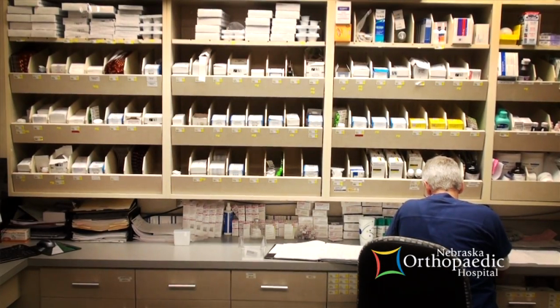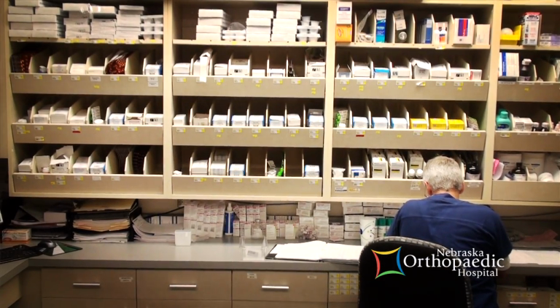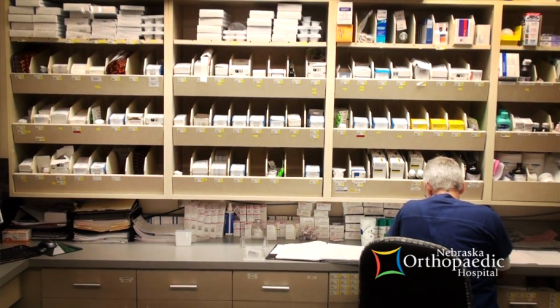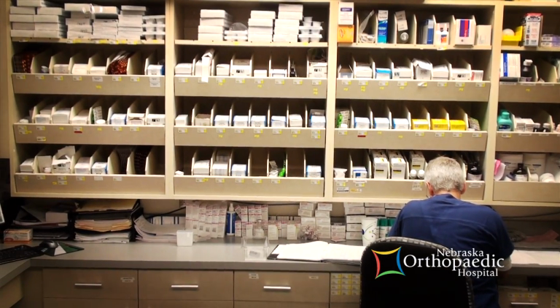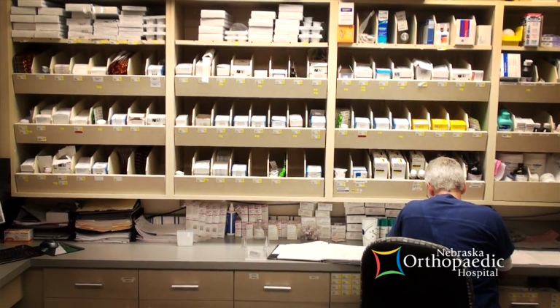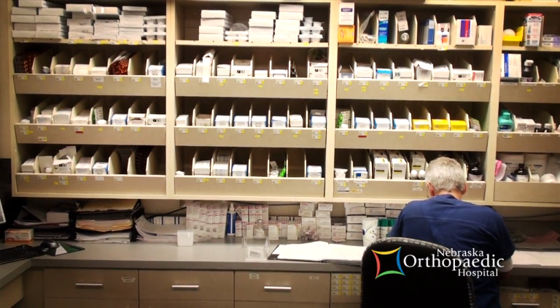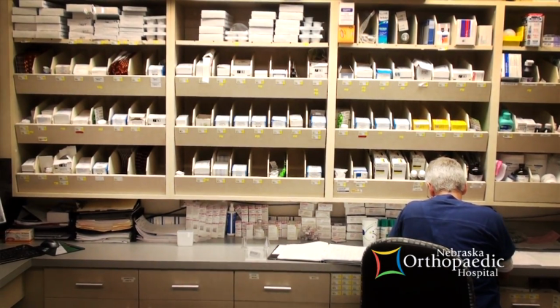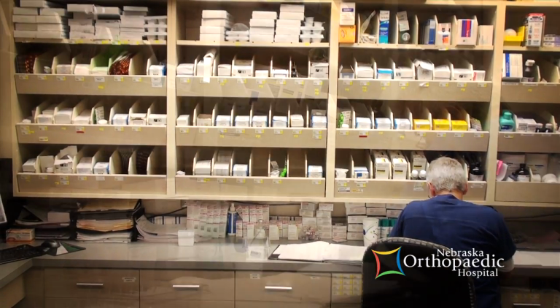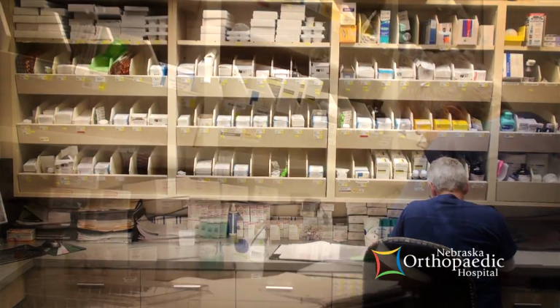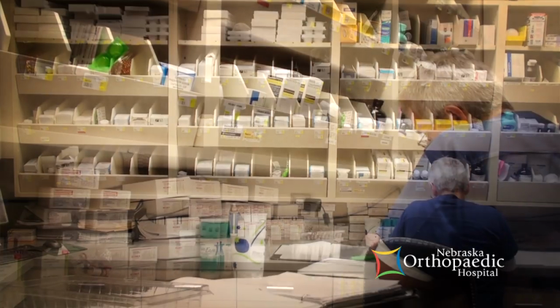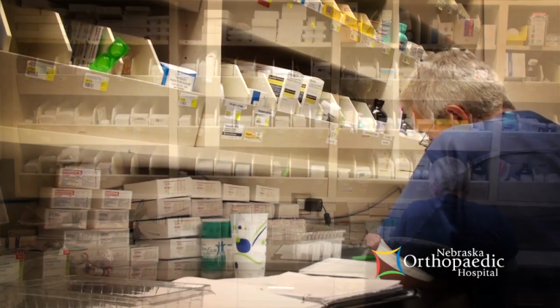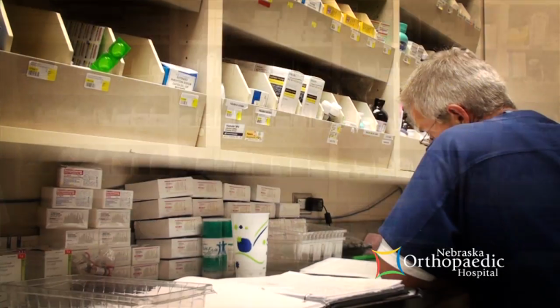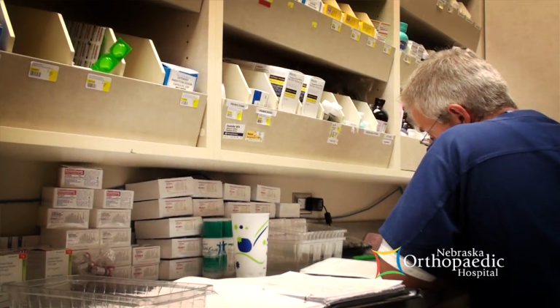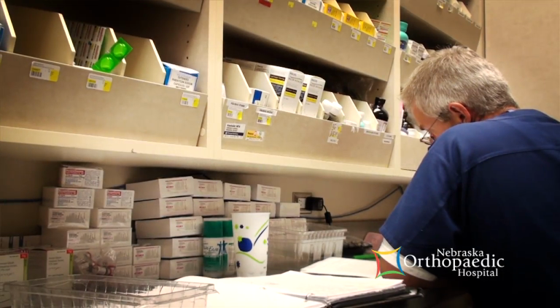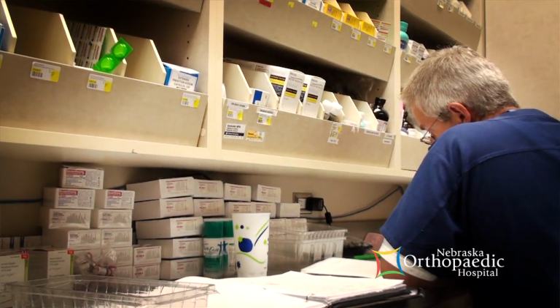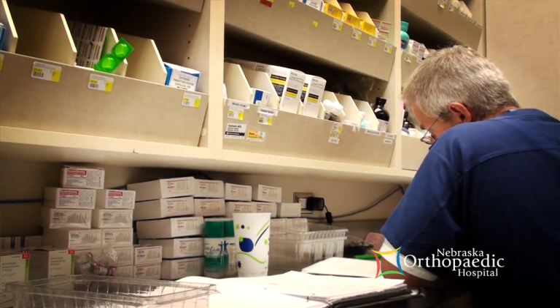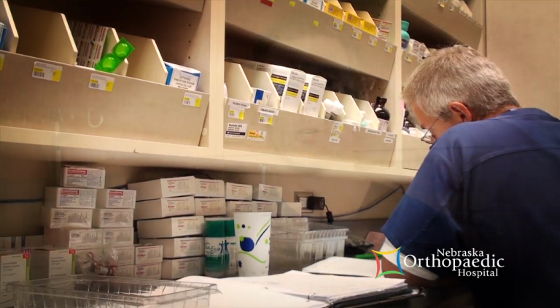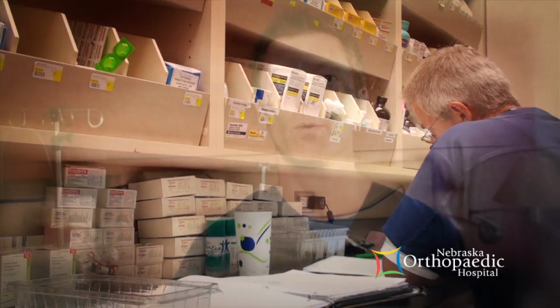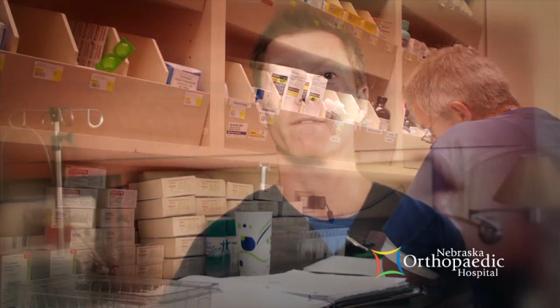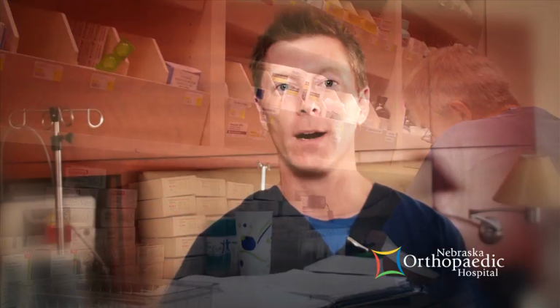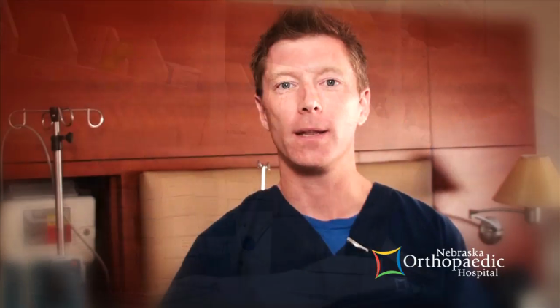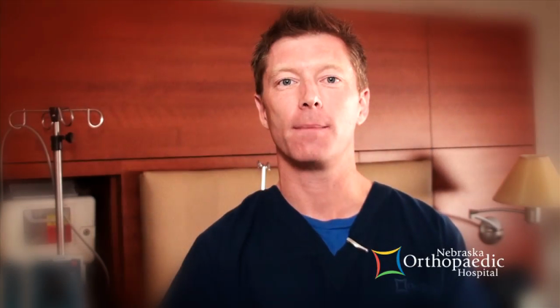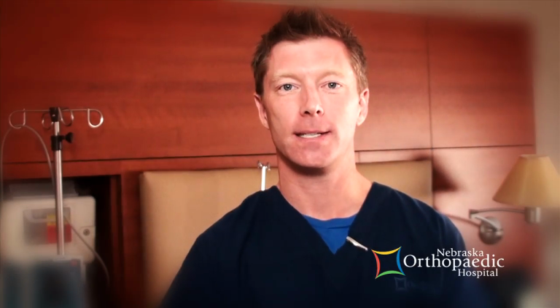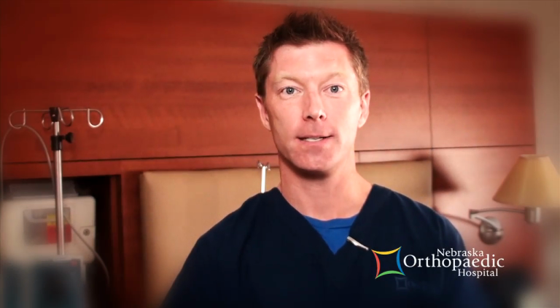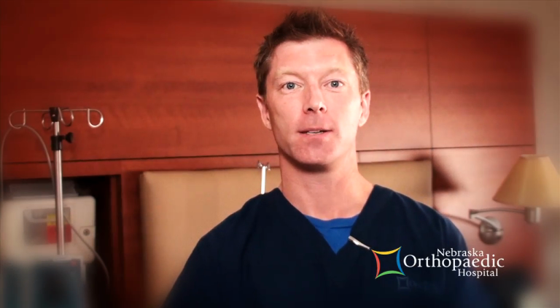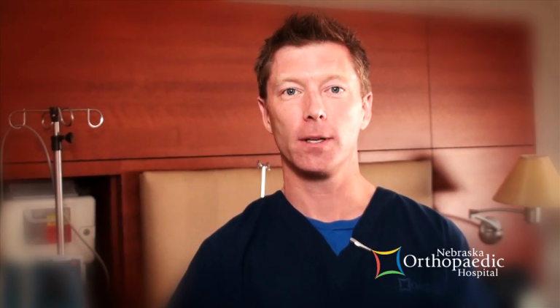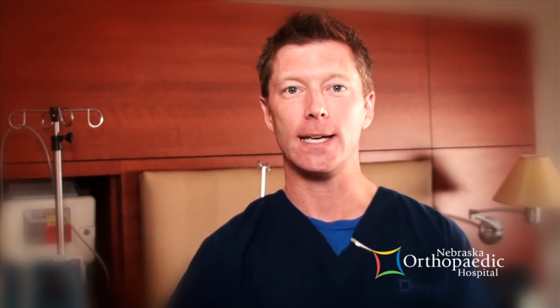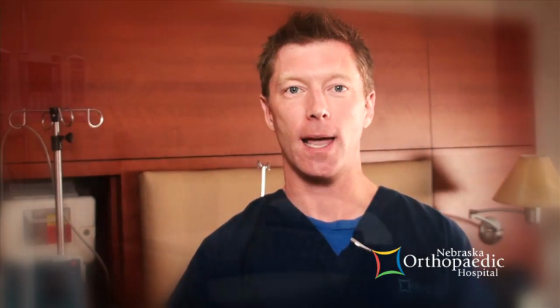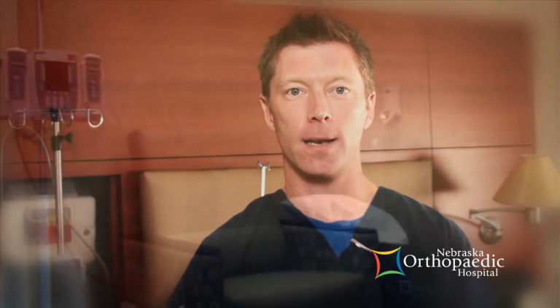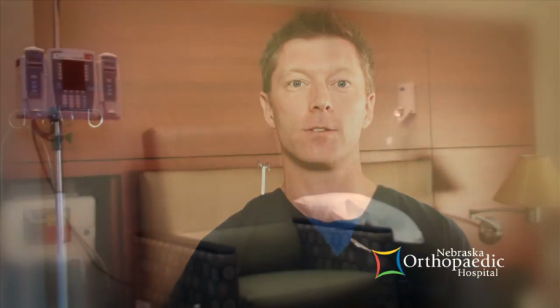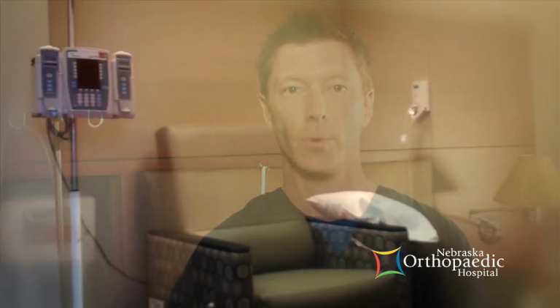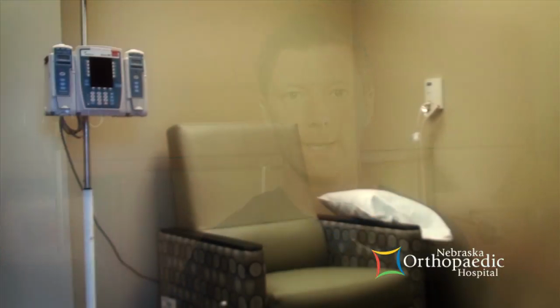These medications are mixed by a registered pharmacist in a controlled environment that maintains stability and sterility.